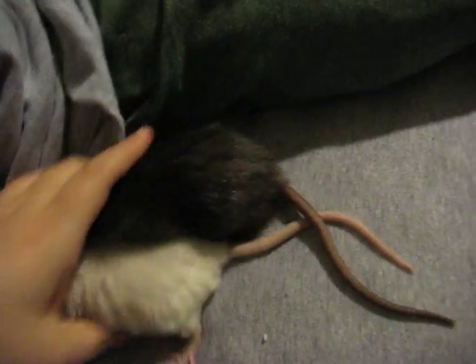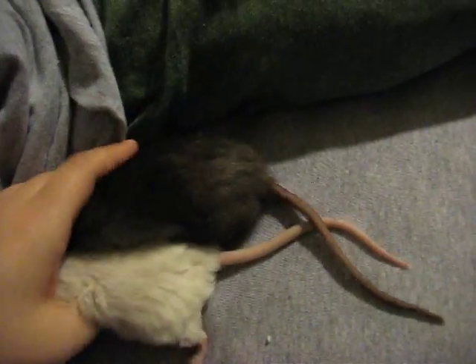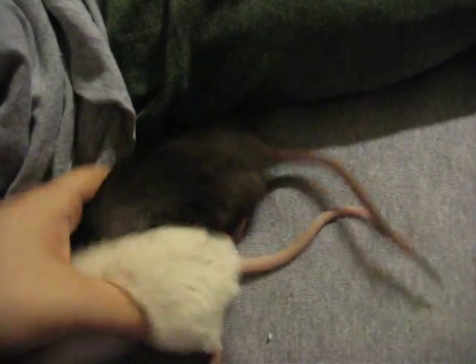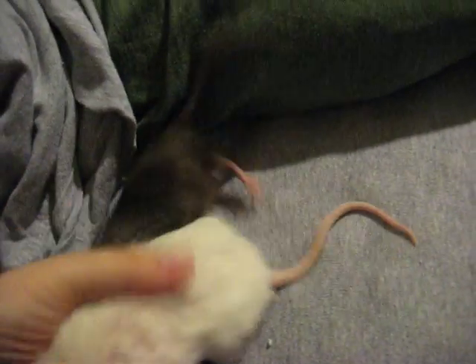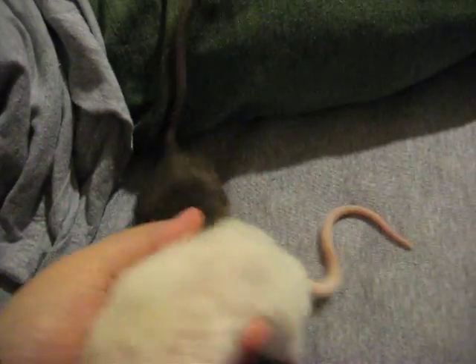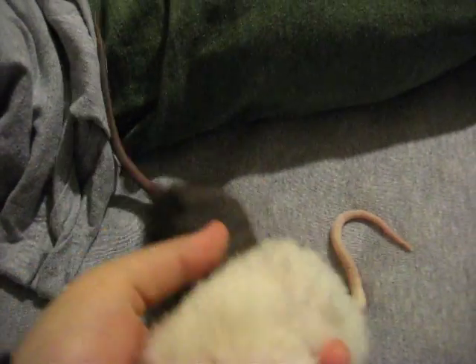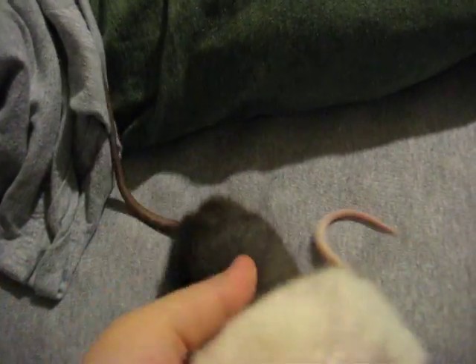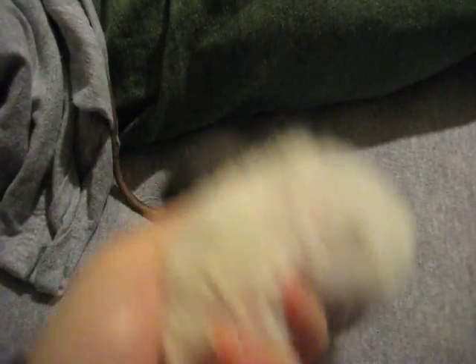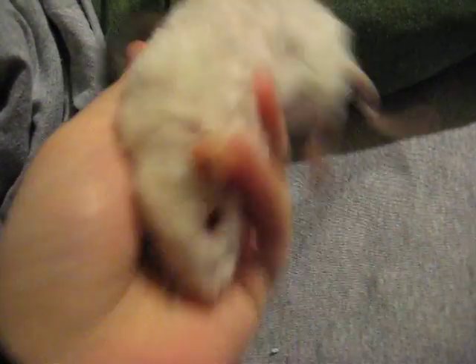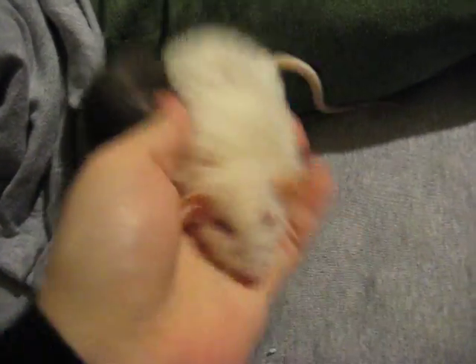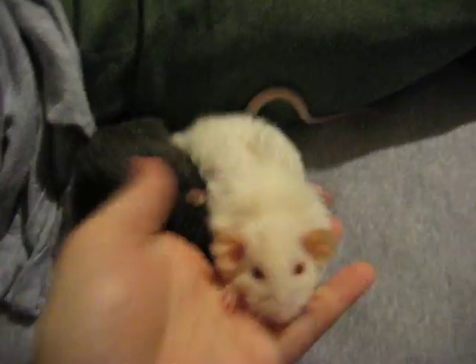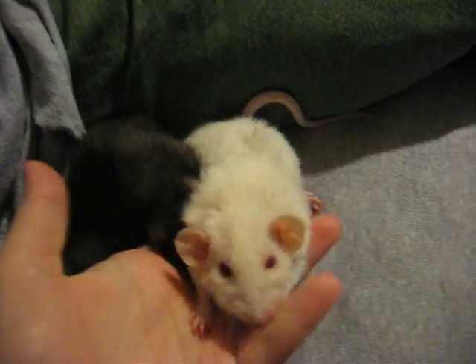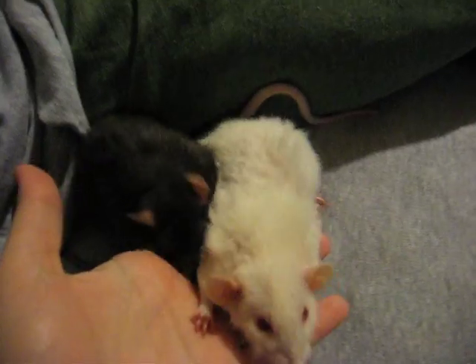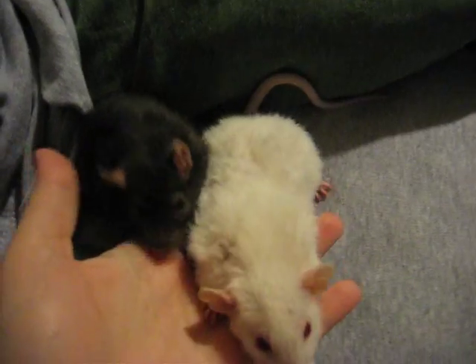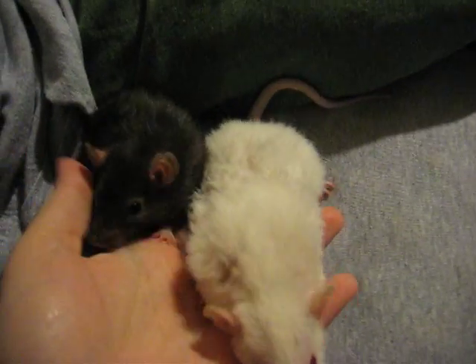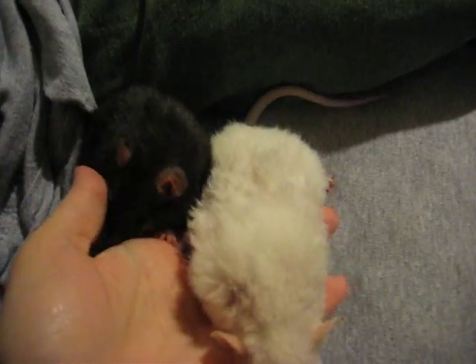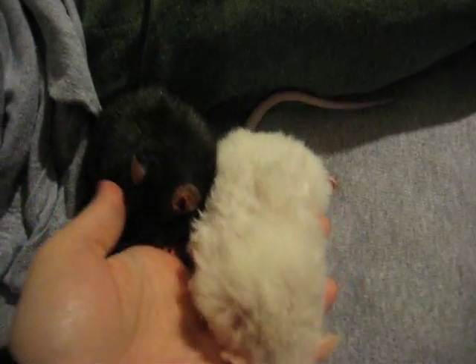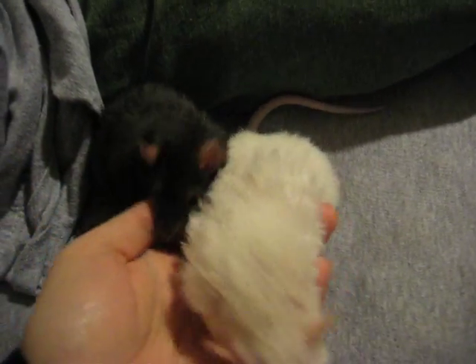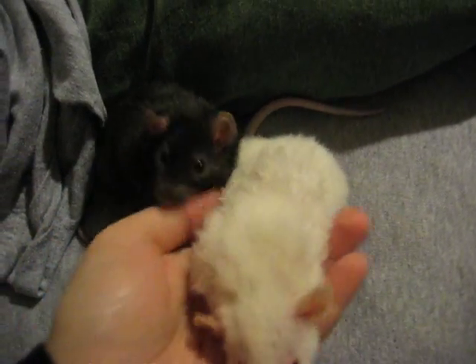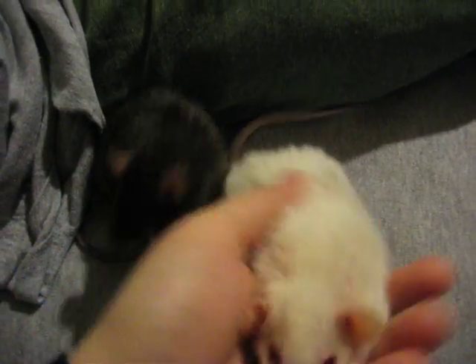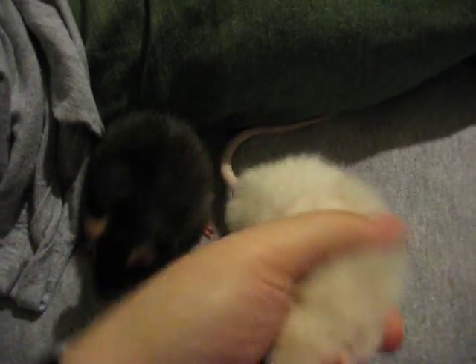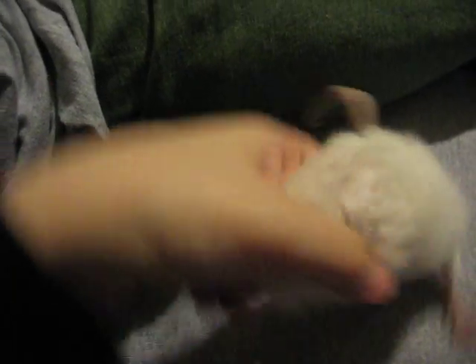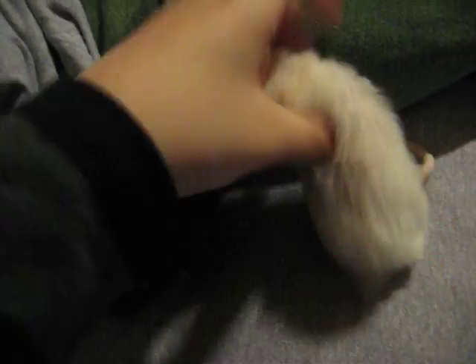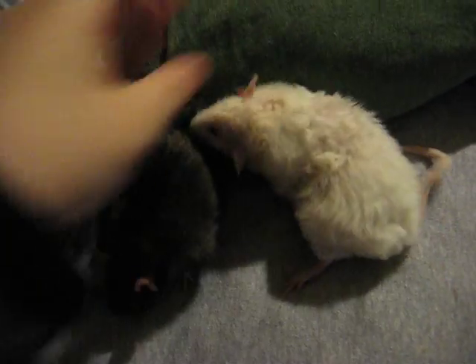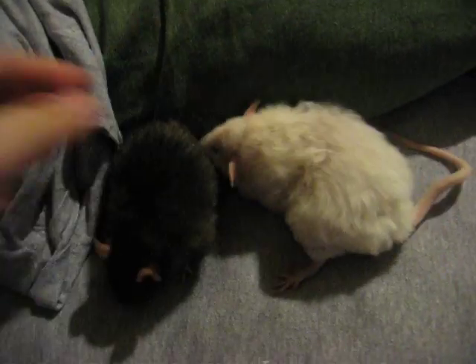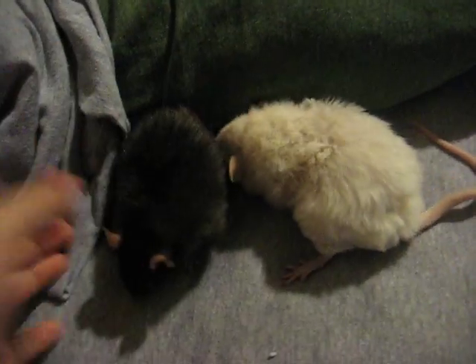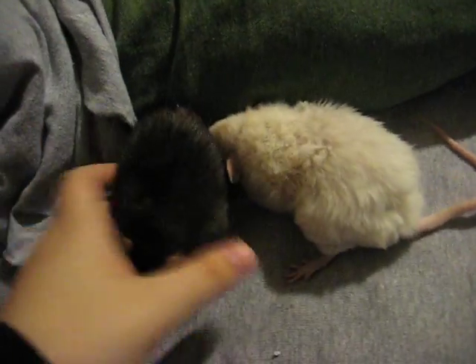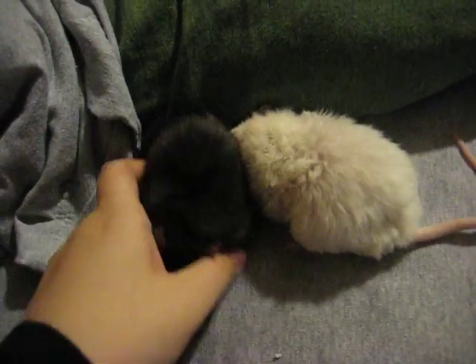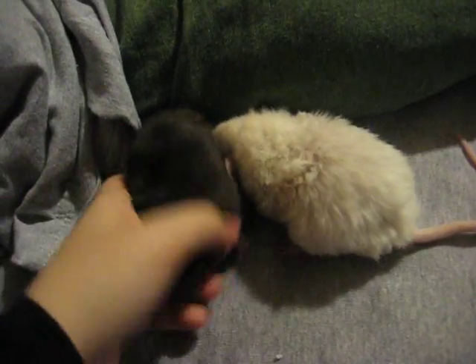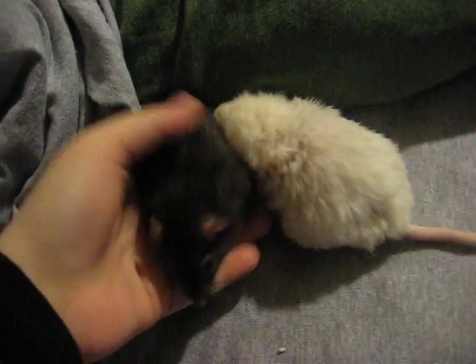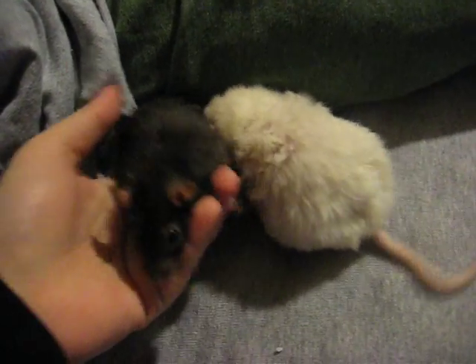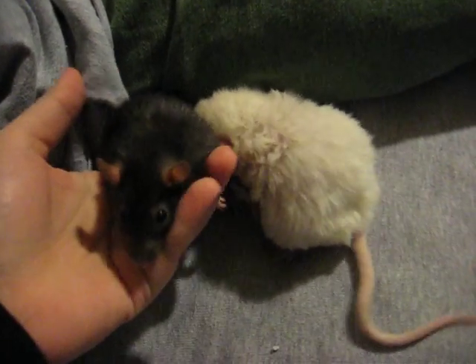Look — I have George Carlin on in the background, so that's really not helping. Anyway.